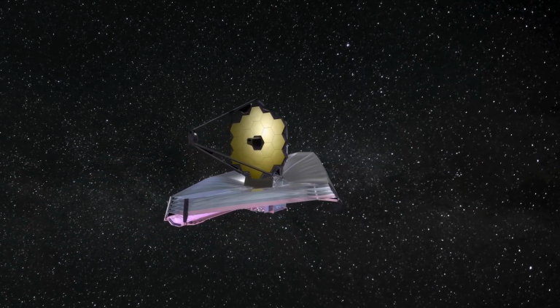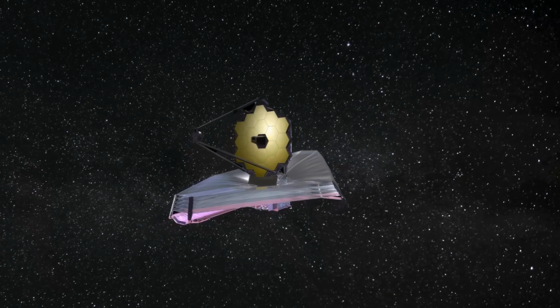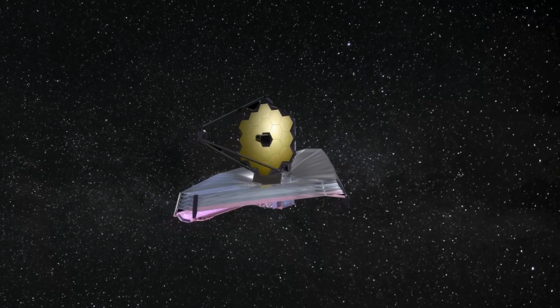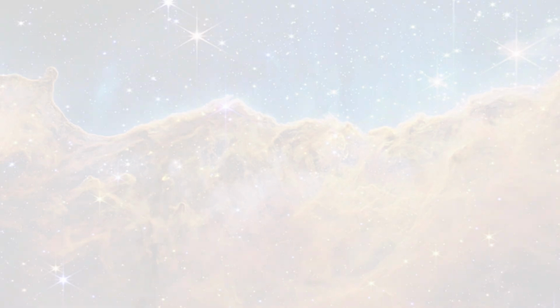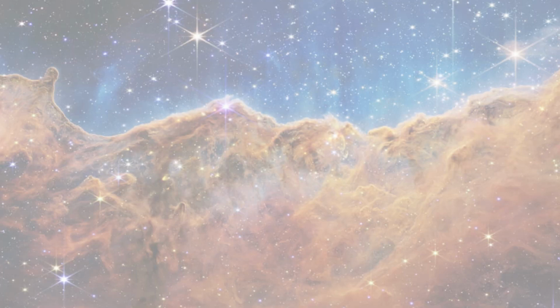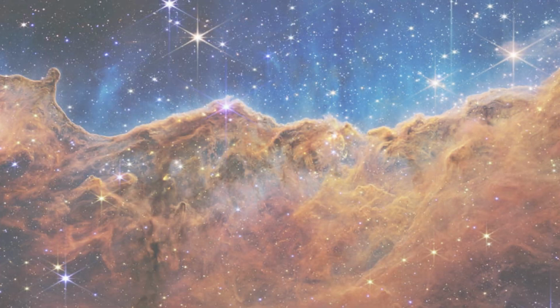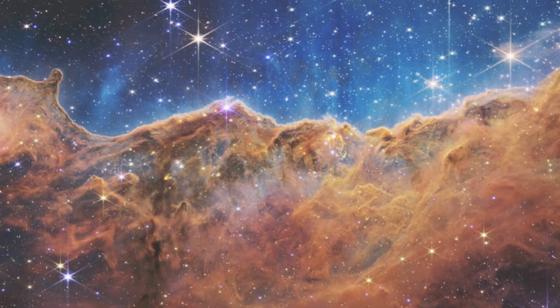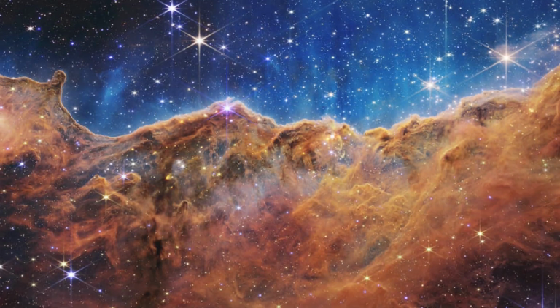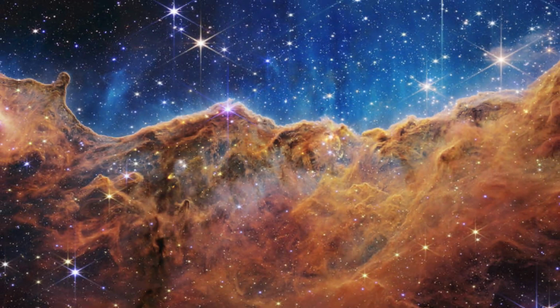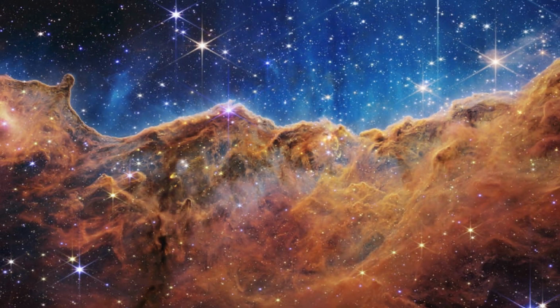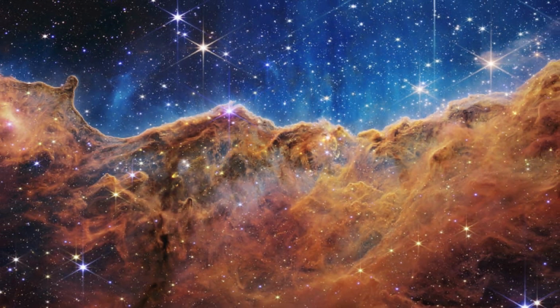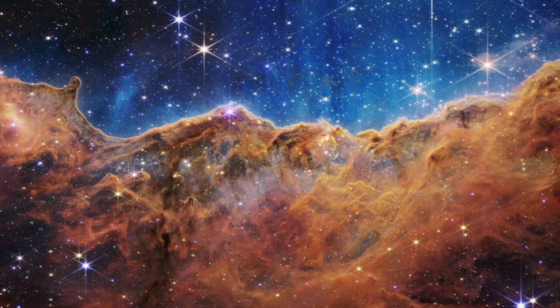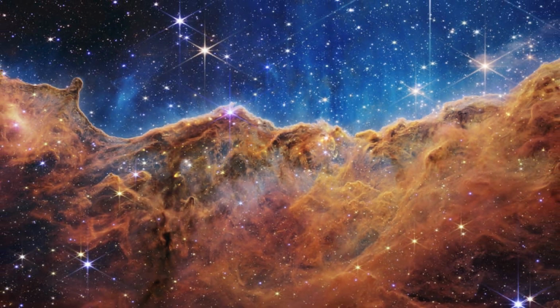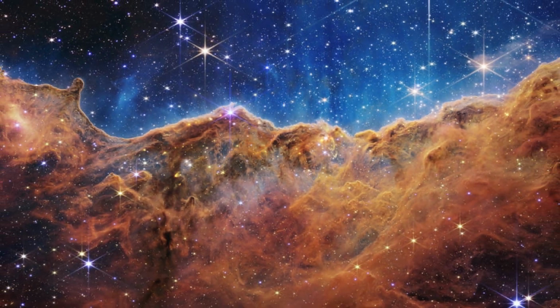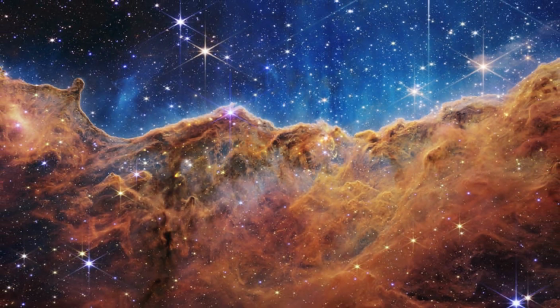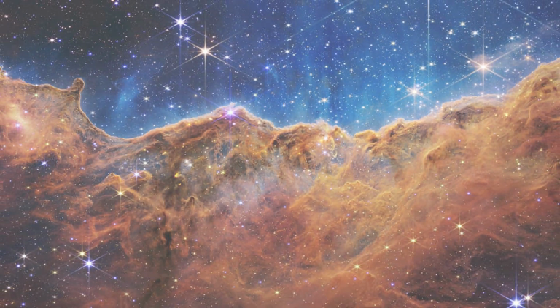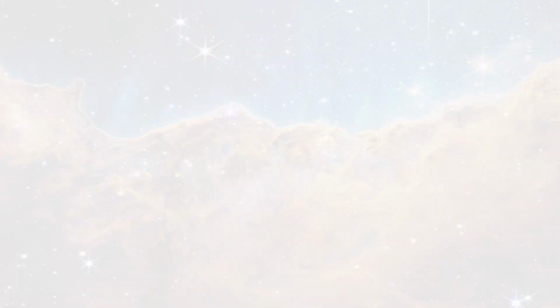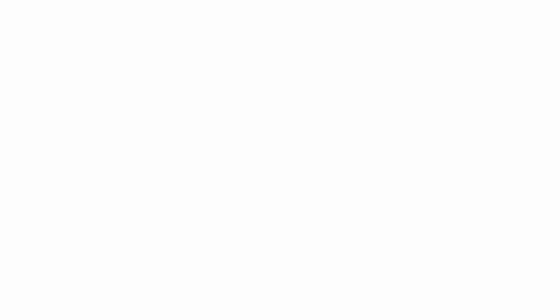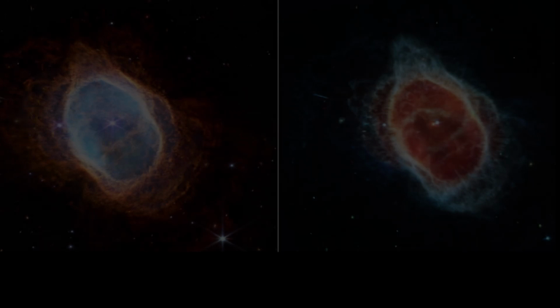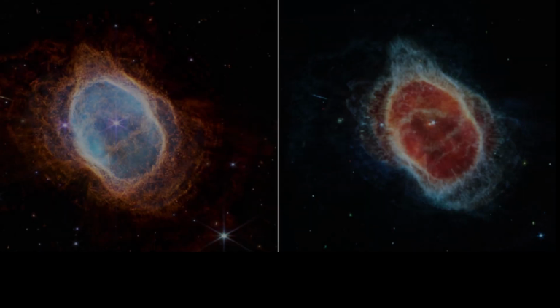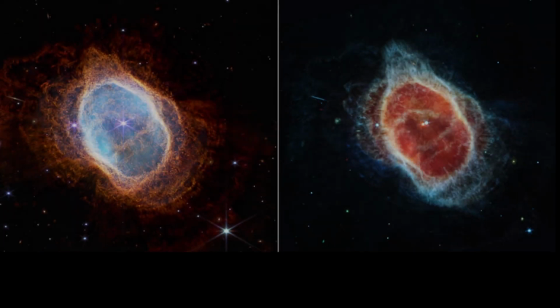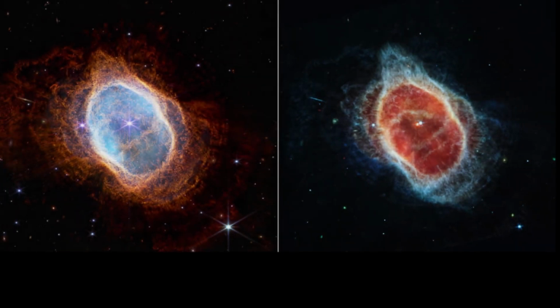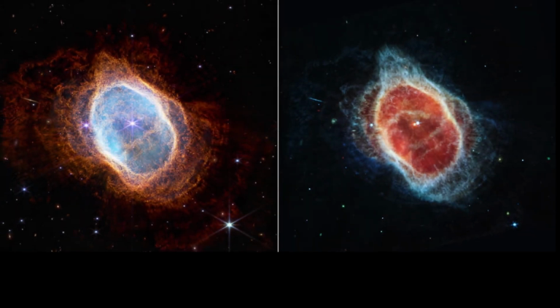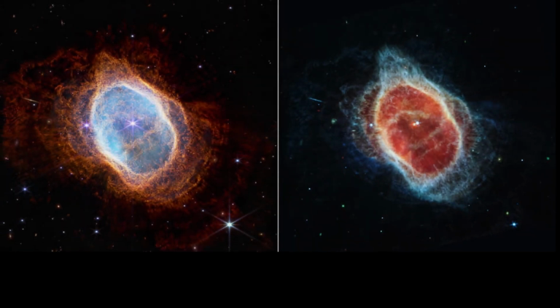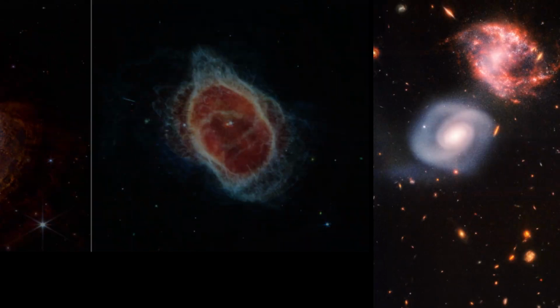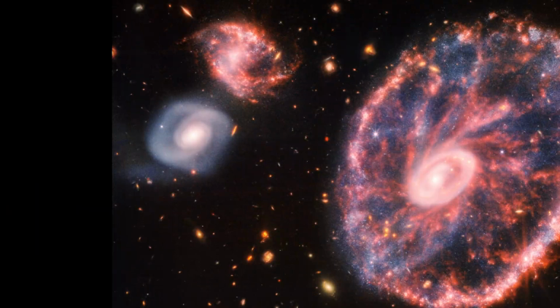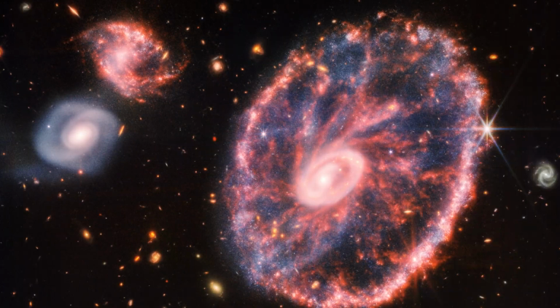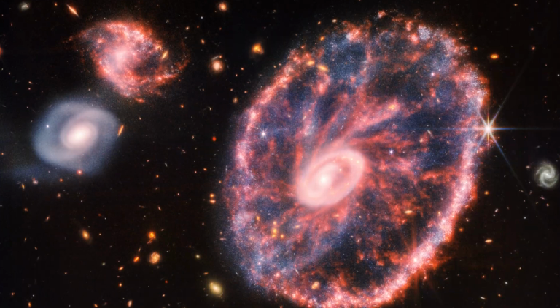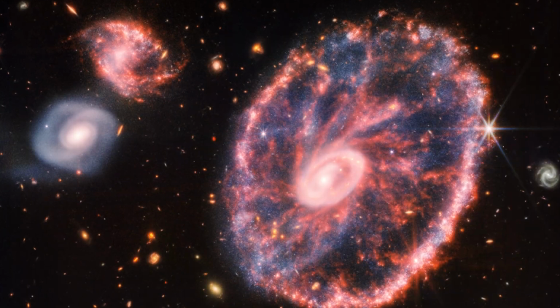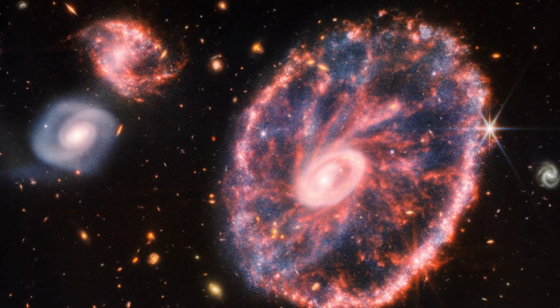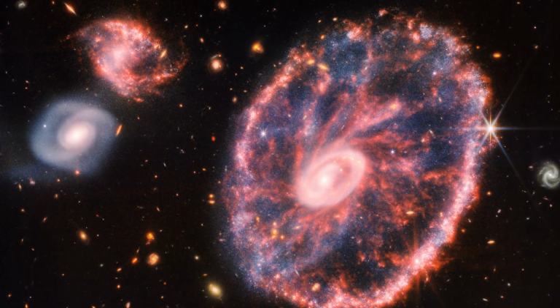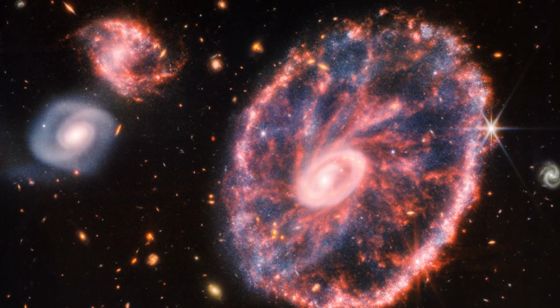So far it has sent us stunning images of the Carina Nebula, Southern Ring Nebula, the Cartwheel Galaxy, and now Jupiter.